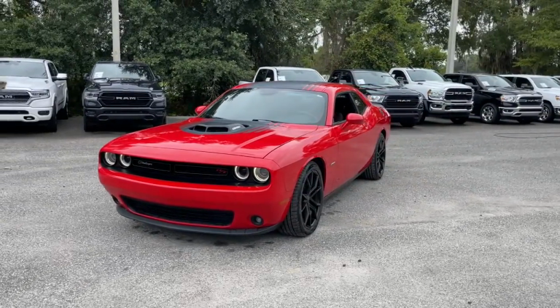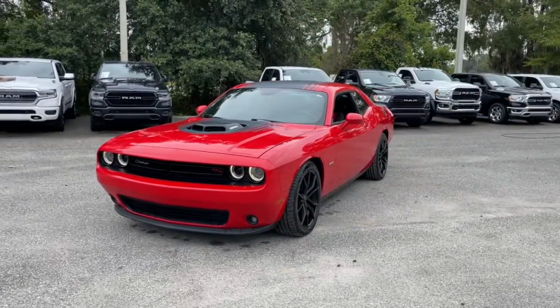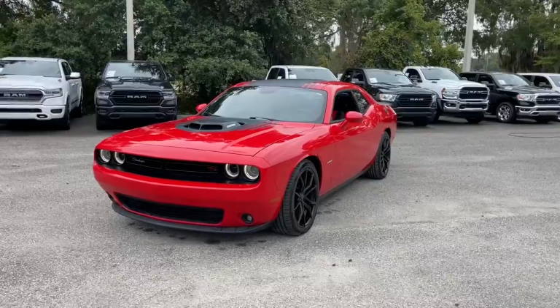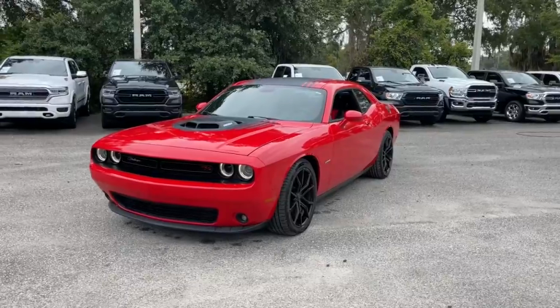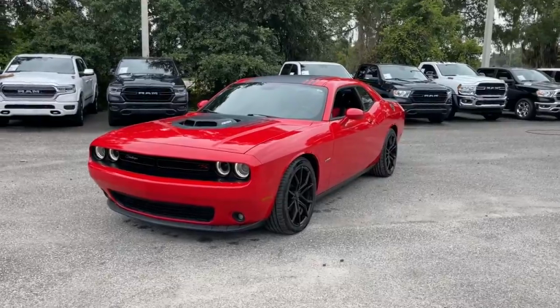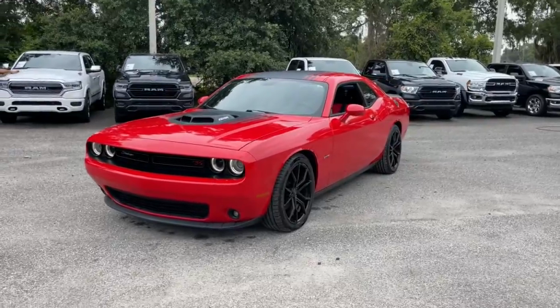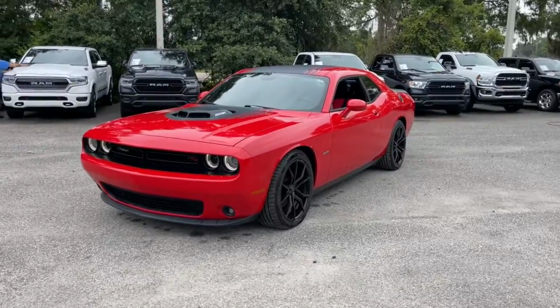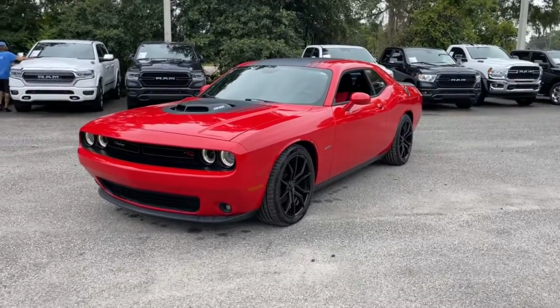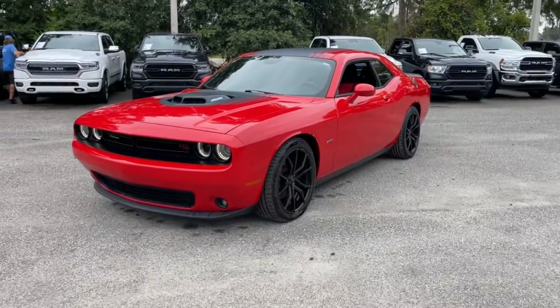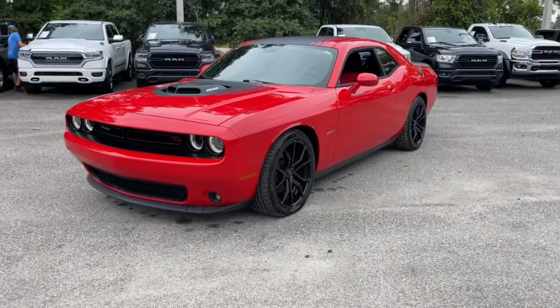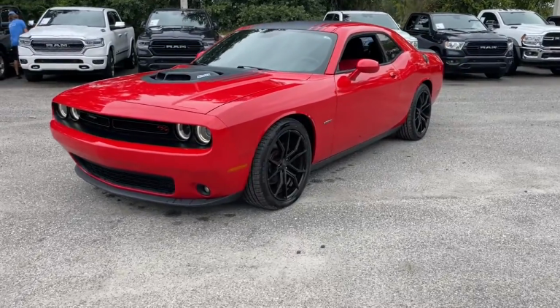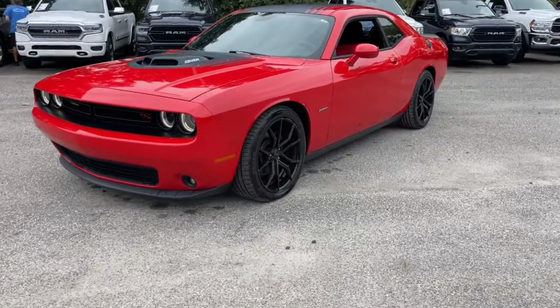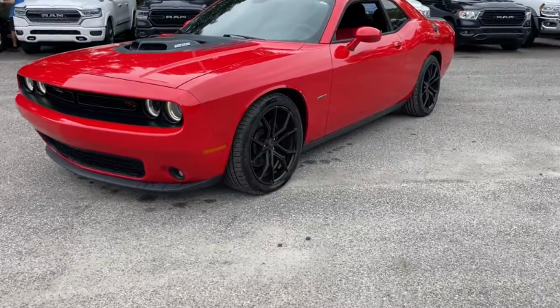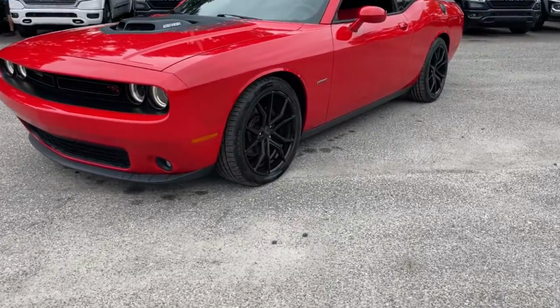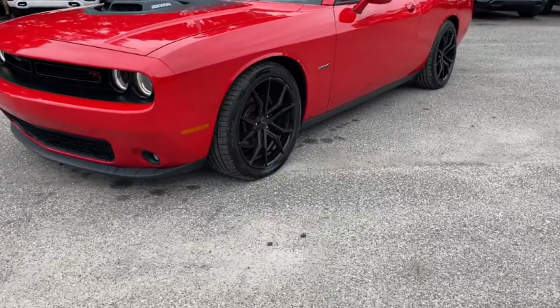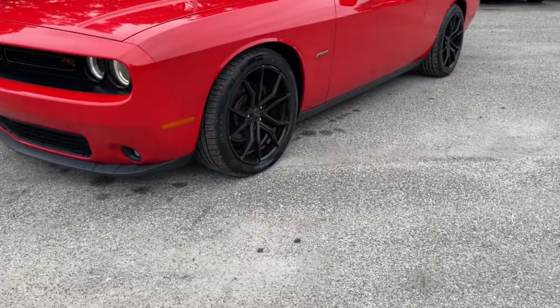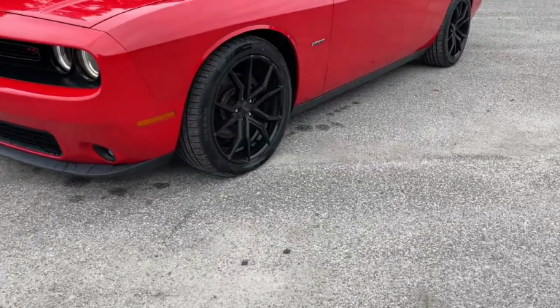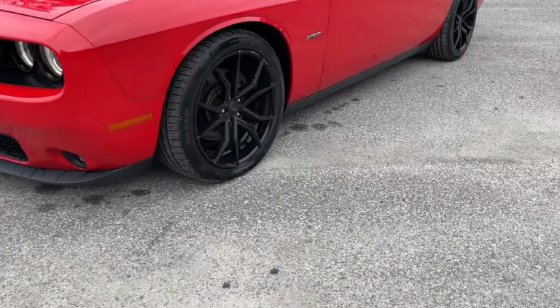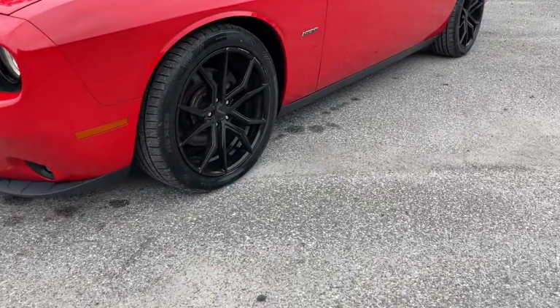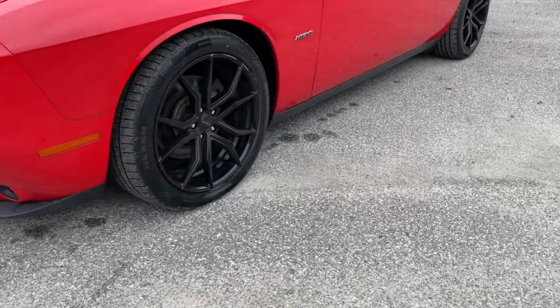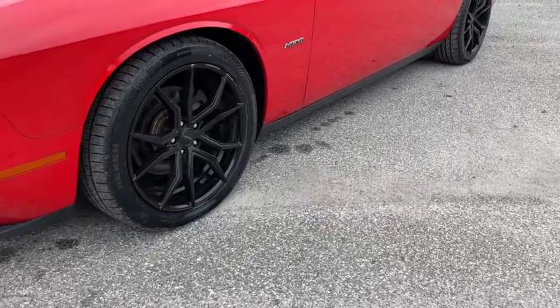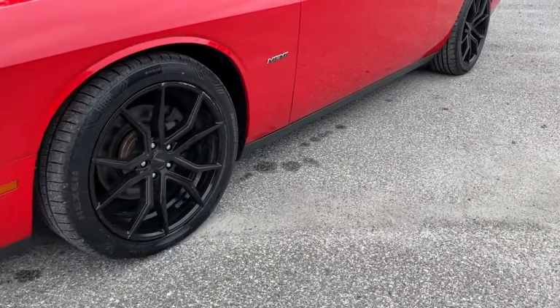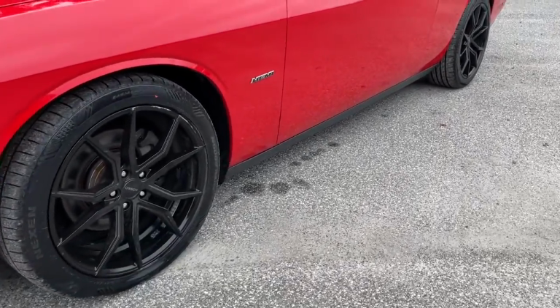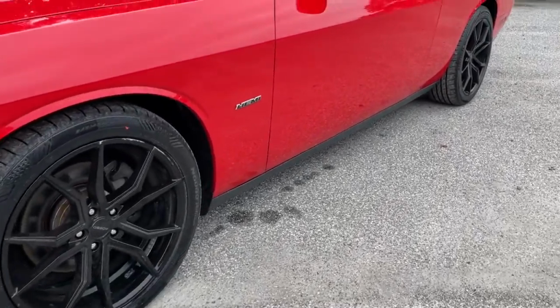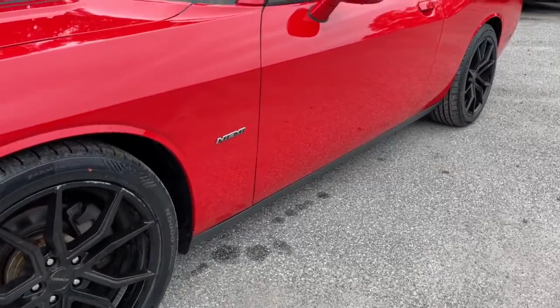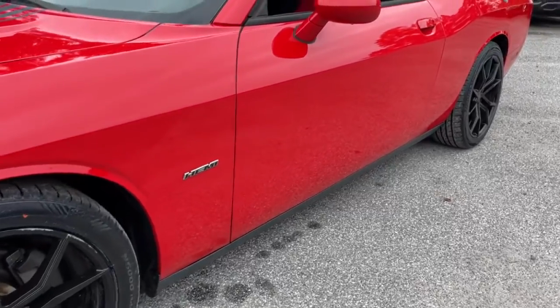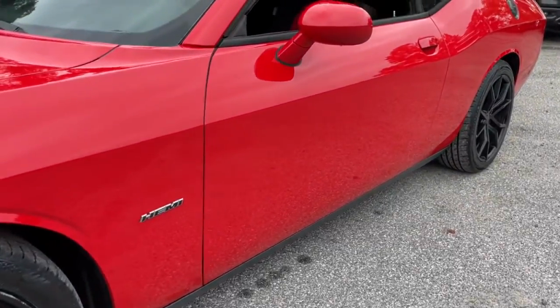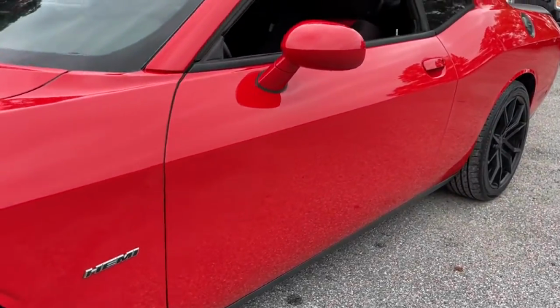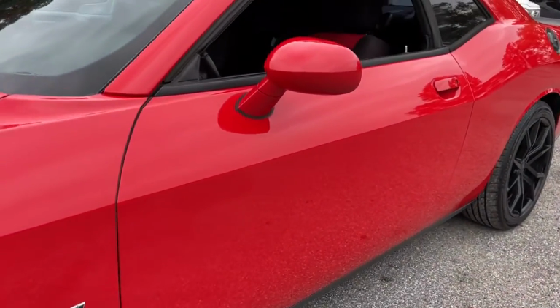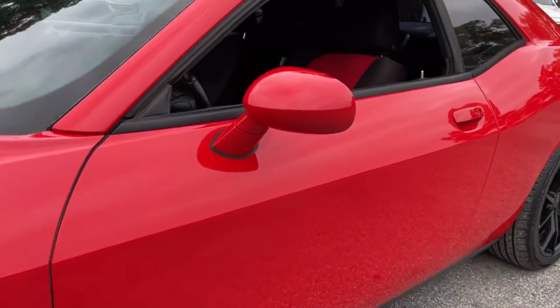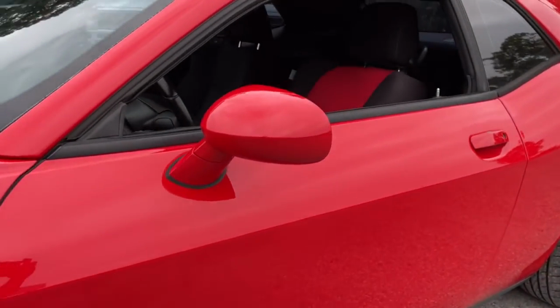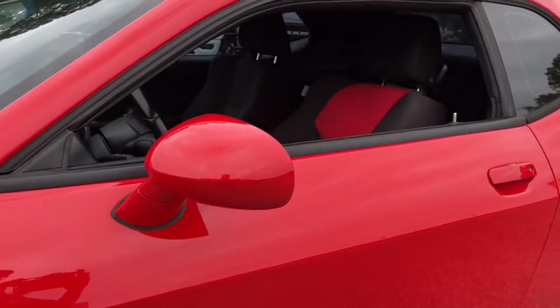The Dodge Challenger — the monstrously powerful, unapologetically comfortable, driver-focused muscle car that positions you to lead the pack.